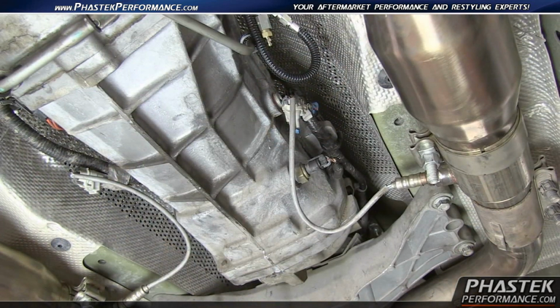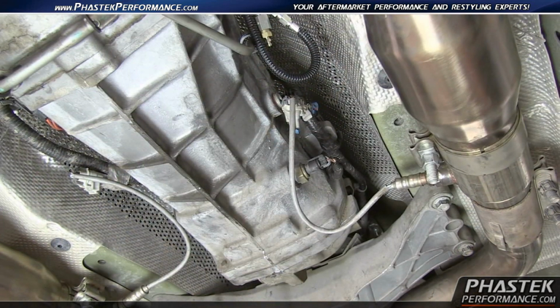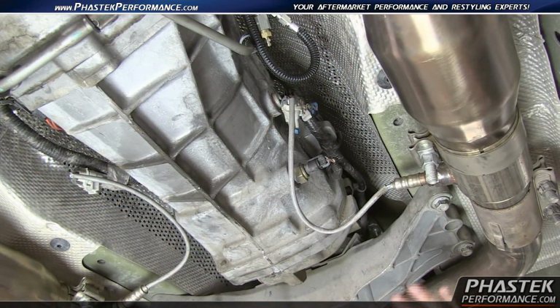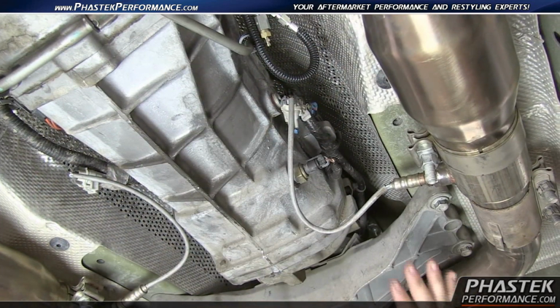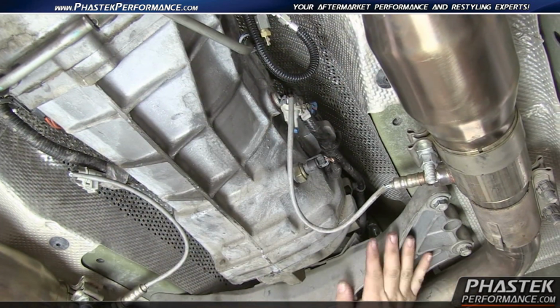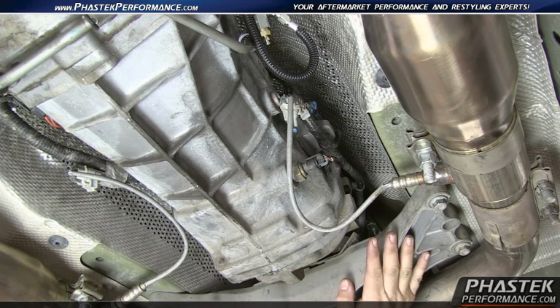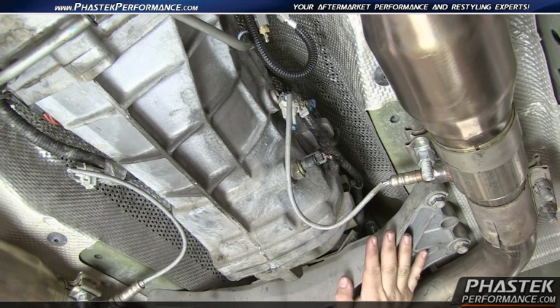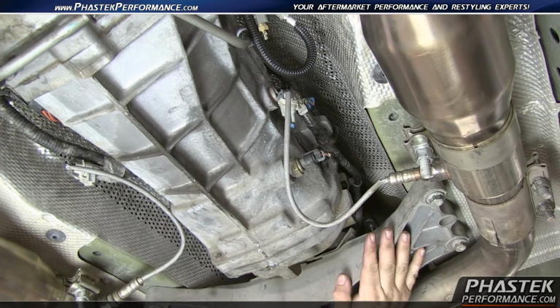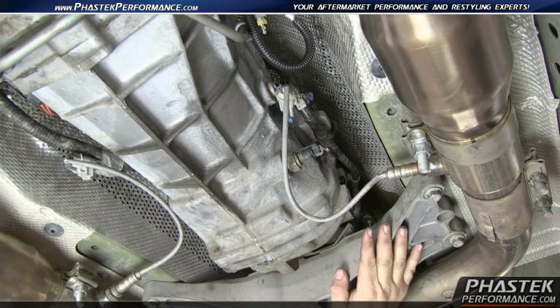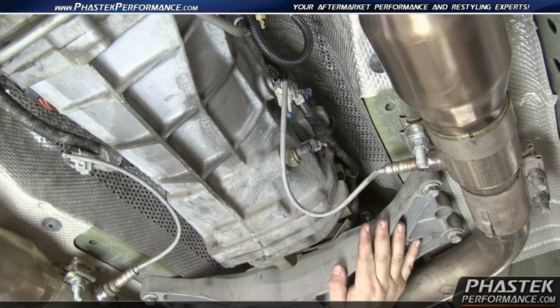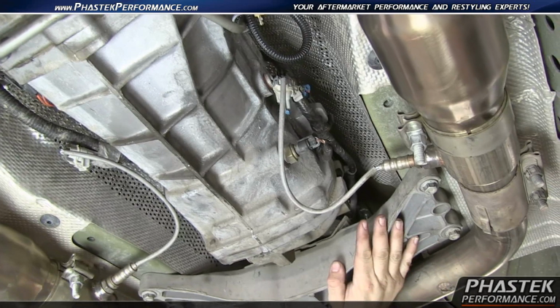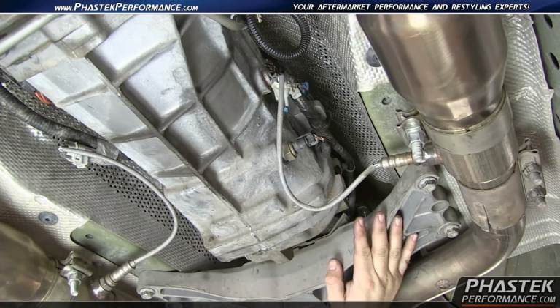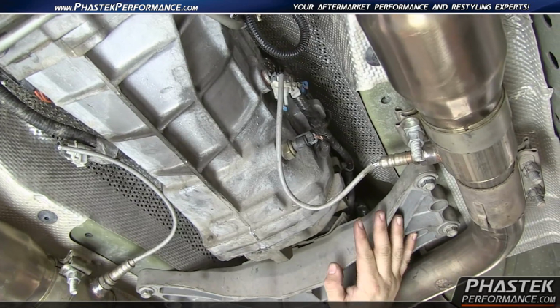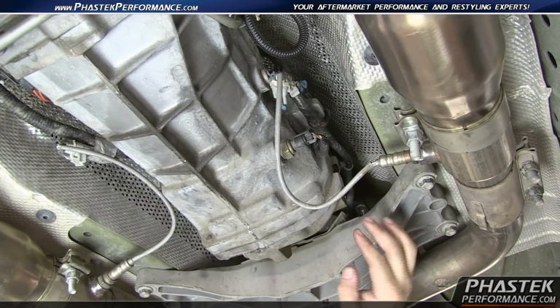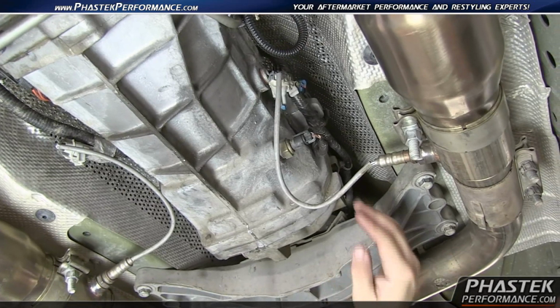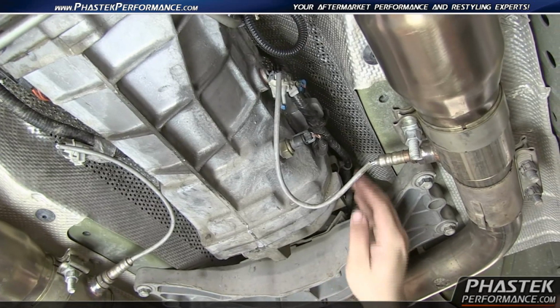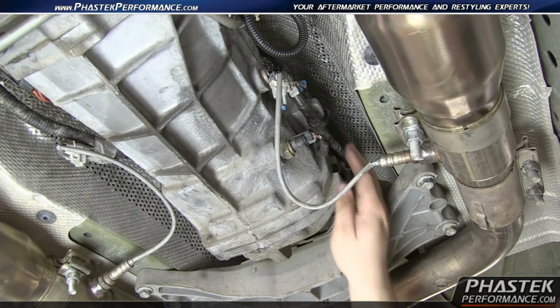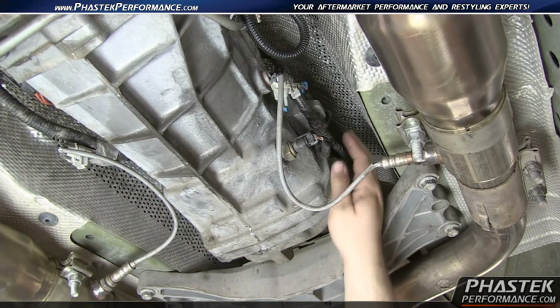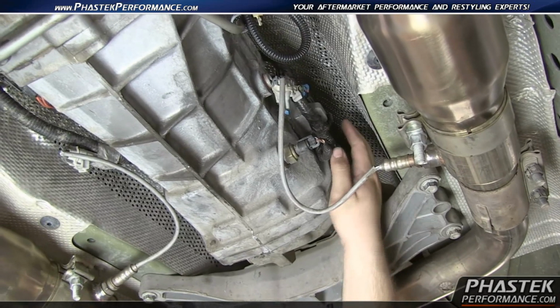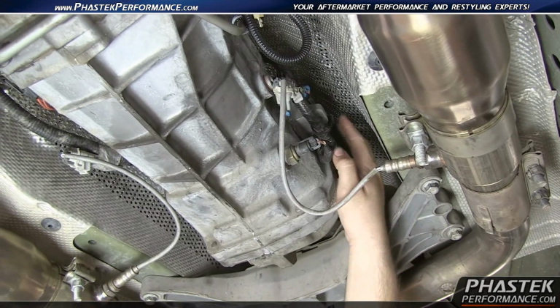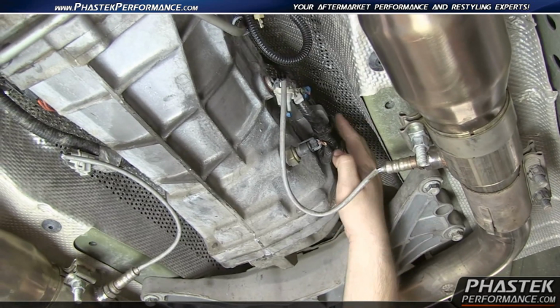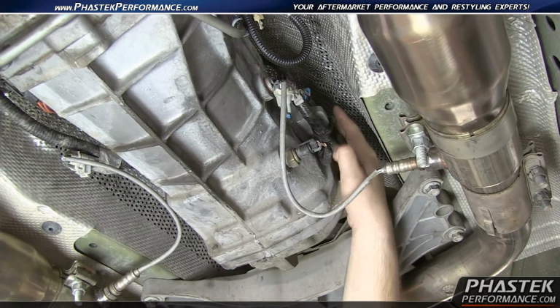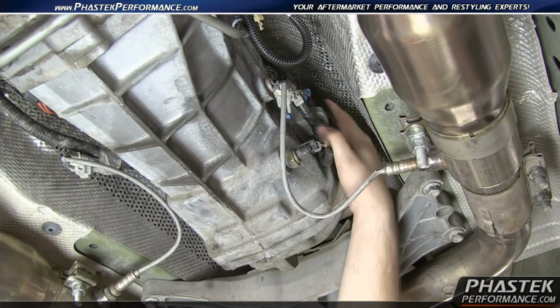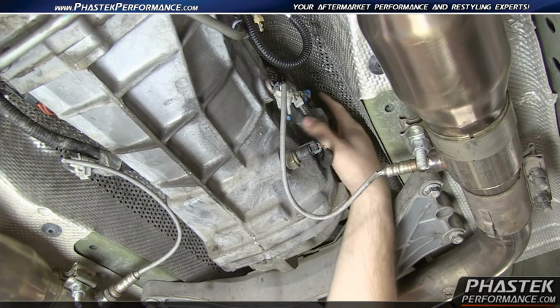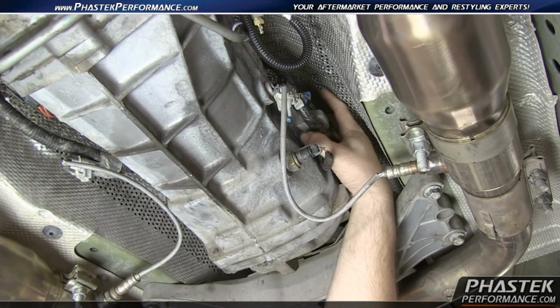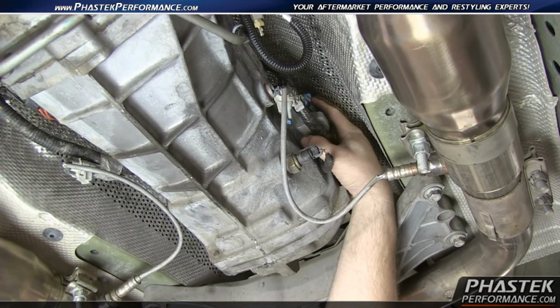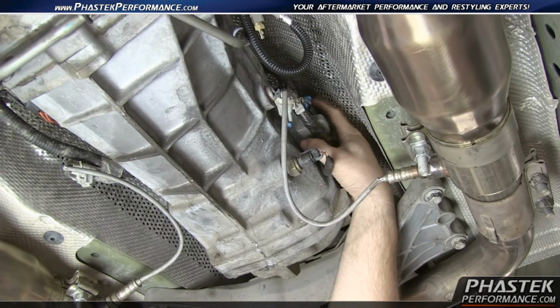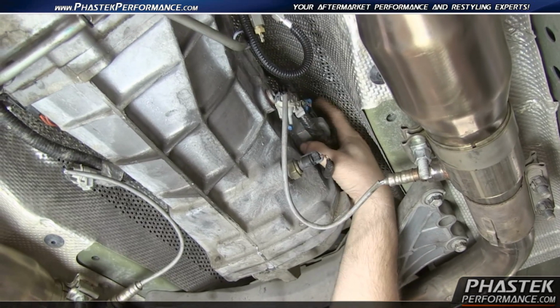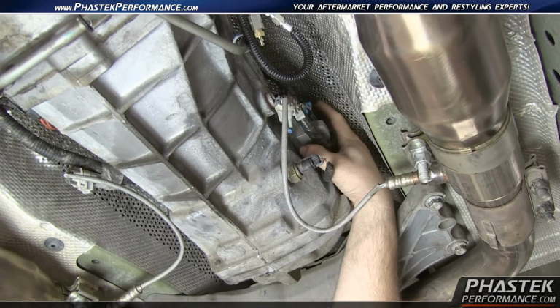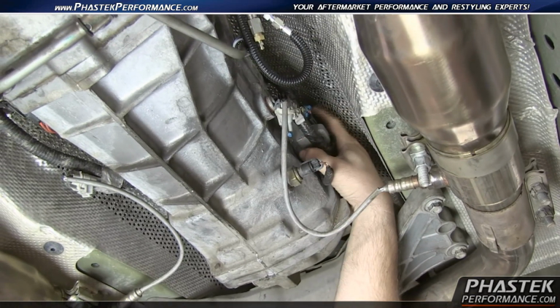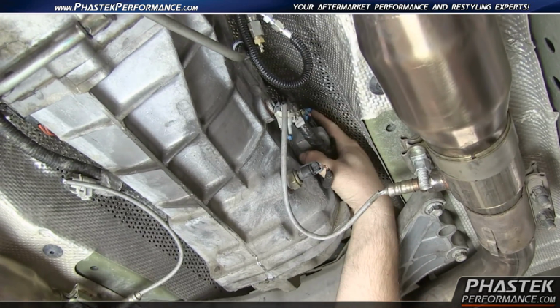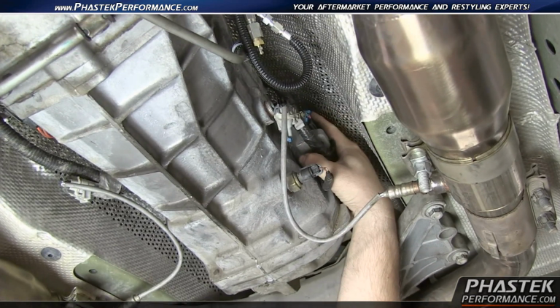Alright guys, now this is the transmission brace and the sensor you want is going to be right up front, right up top over here.